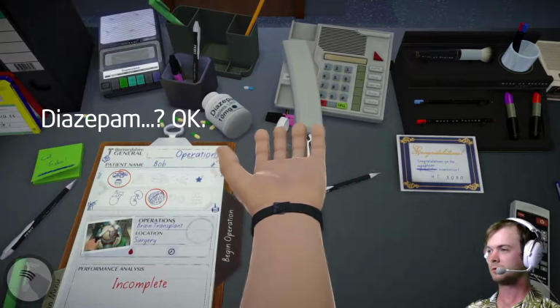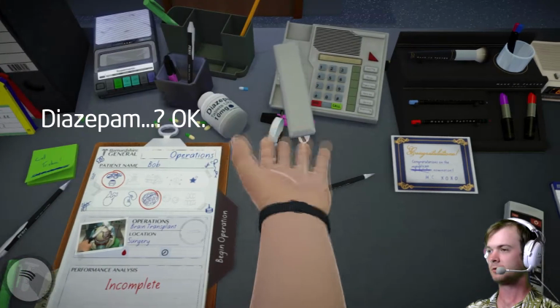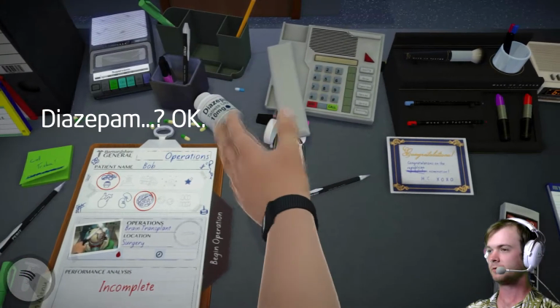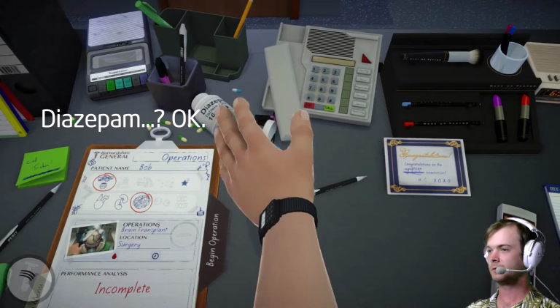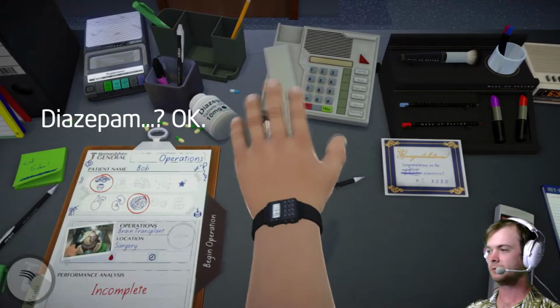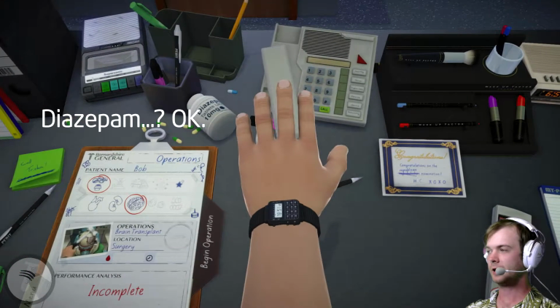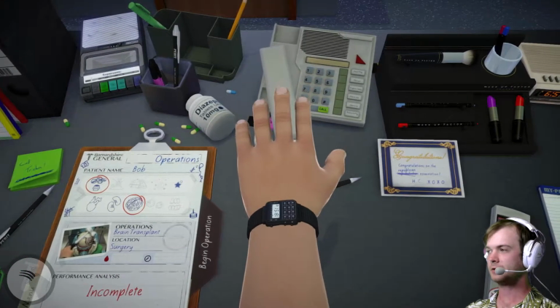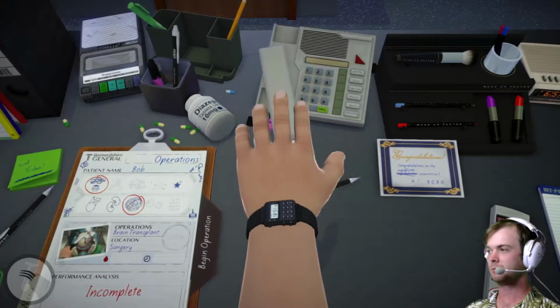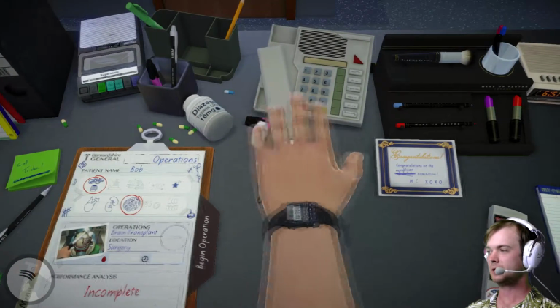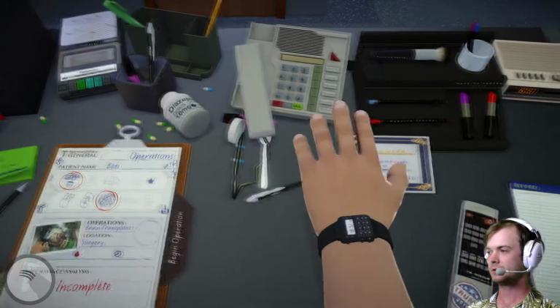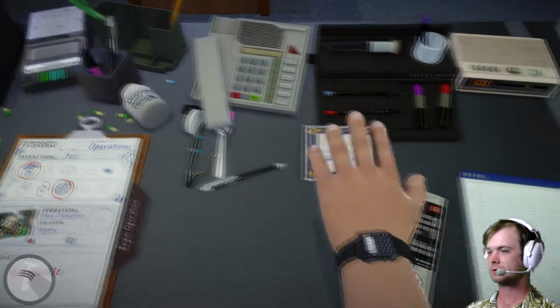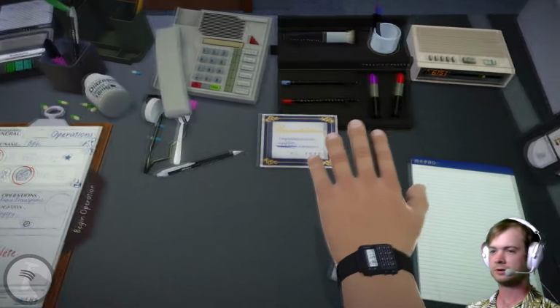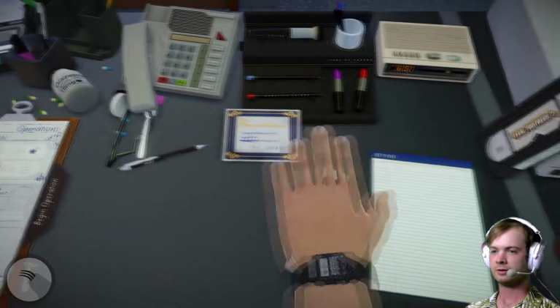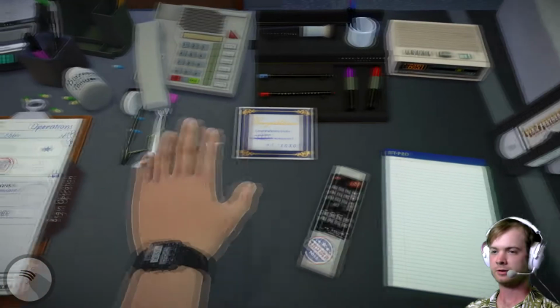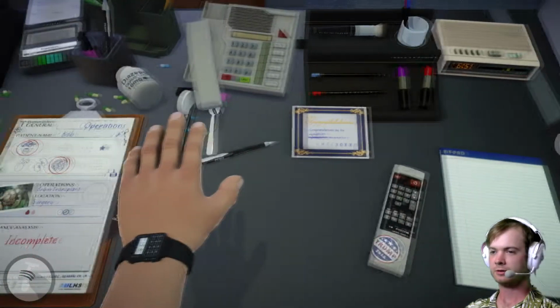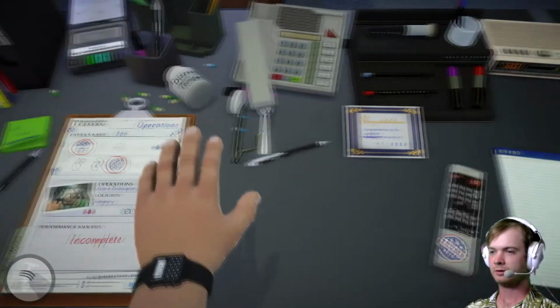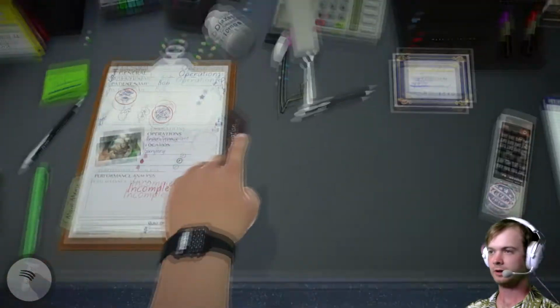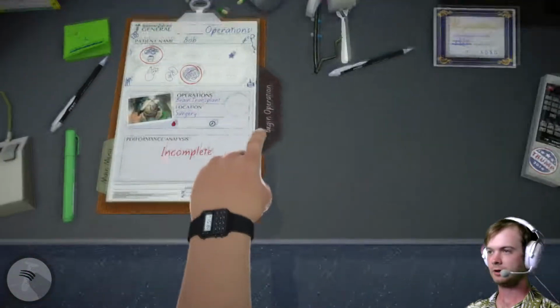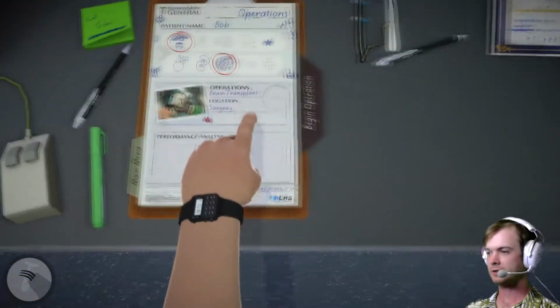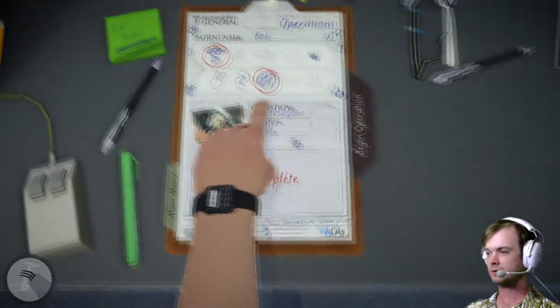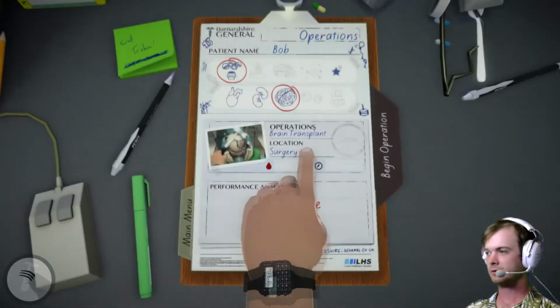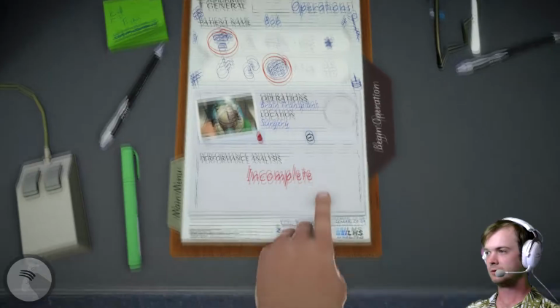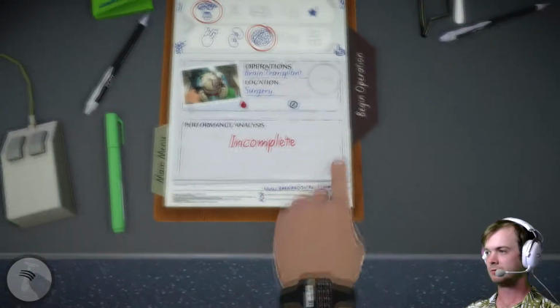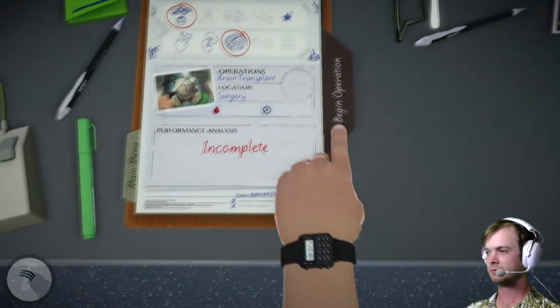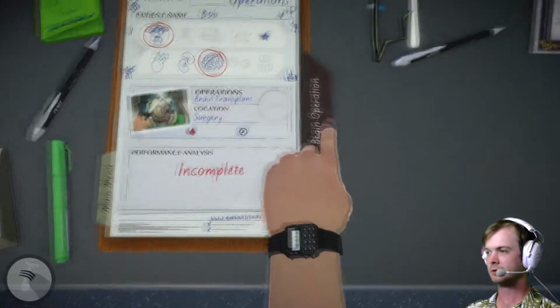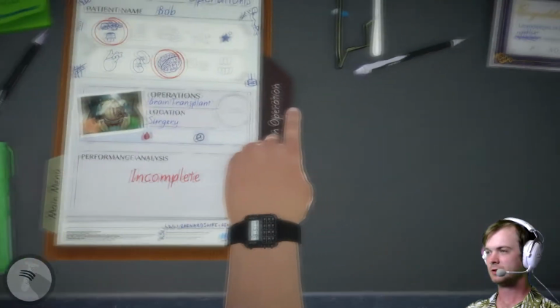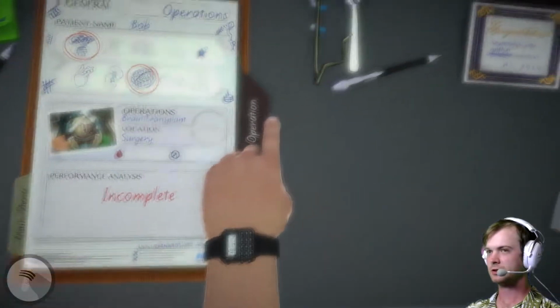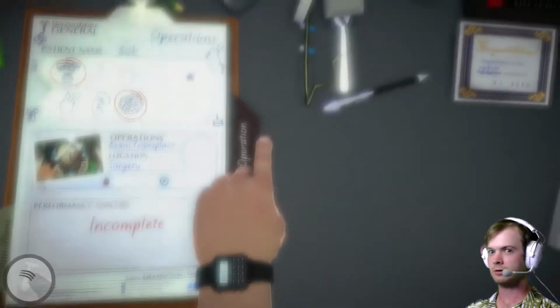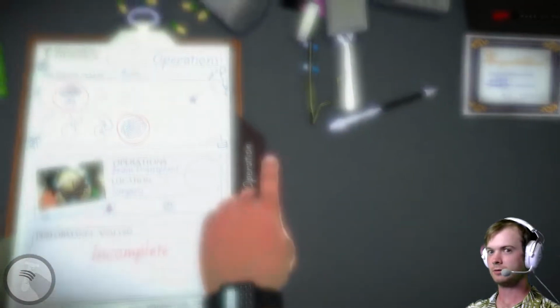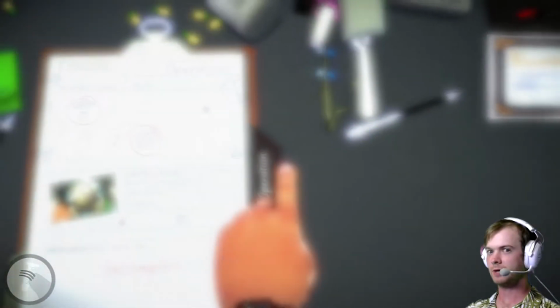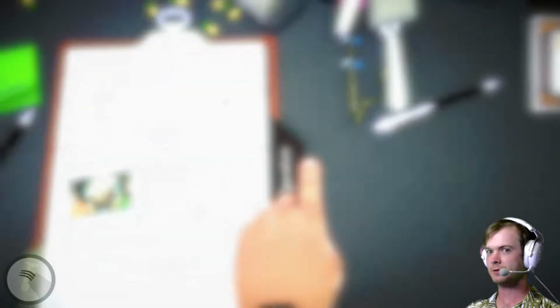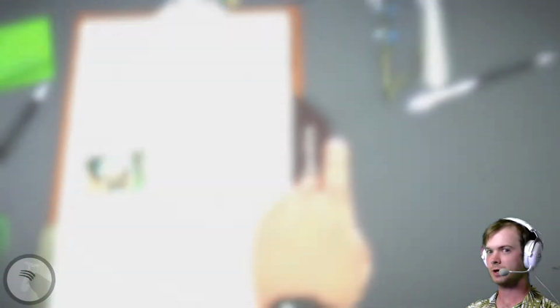The phone had its own mind. Alright, let's go deal with Bob's brain.